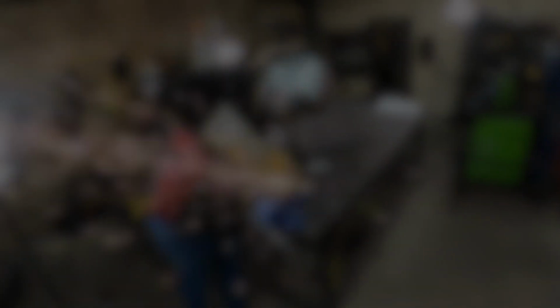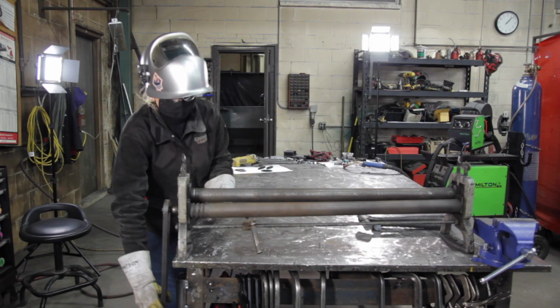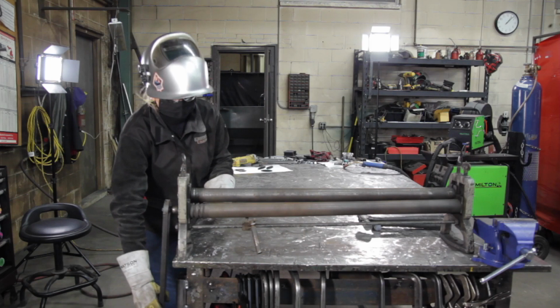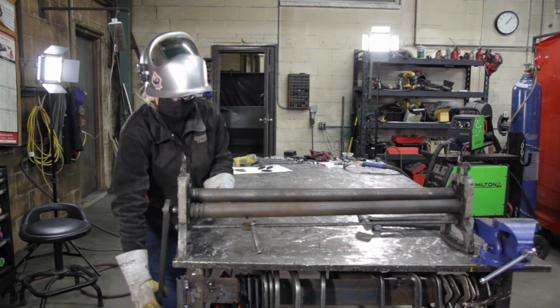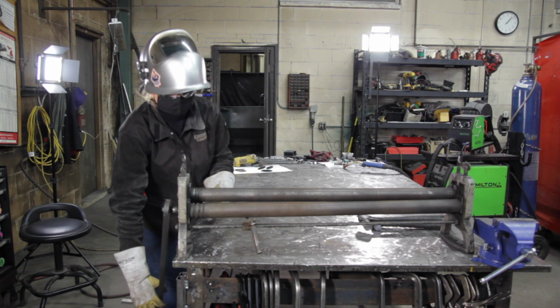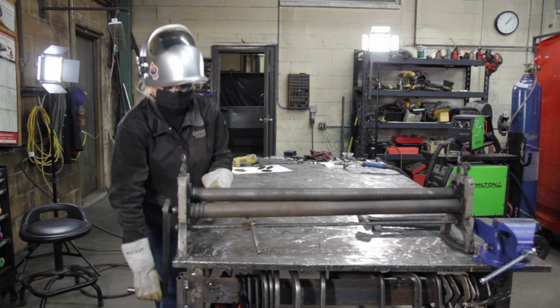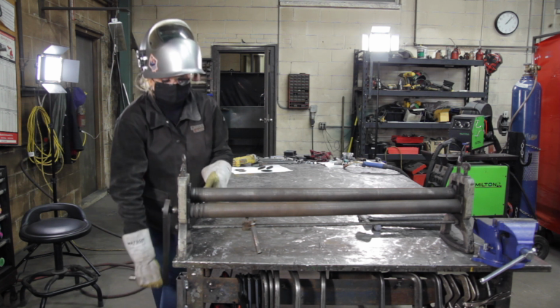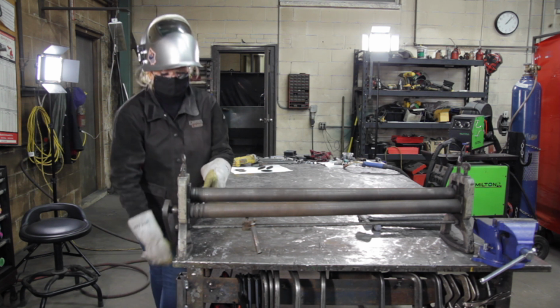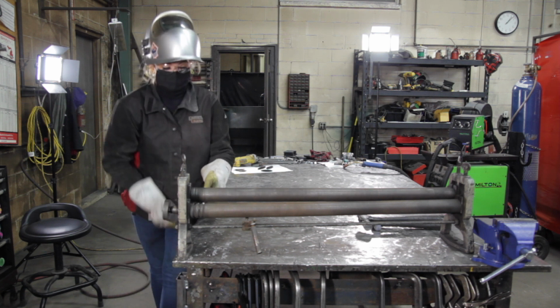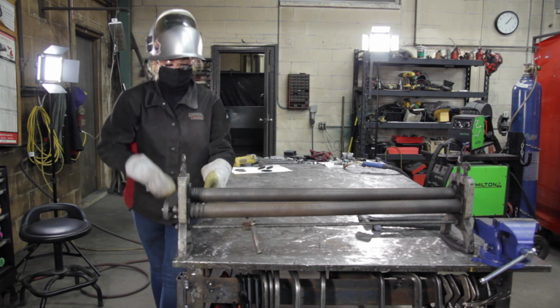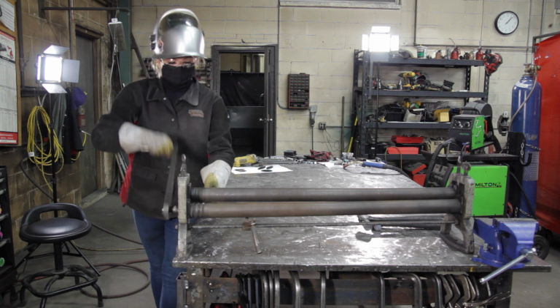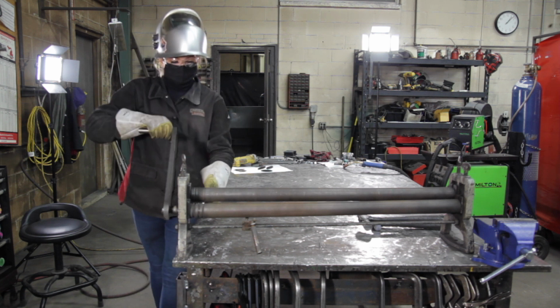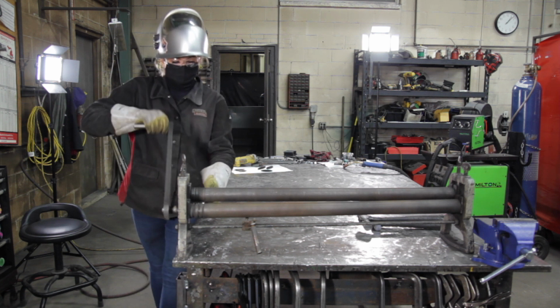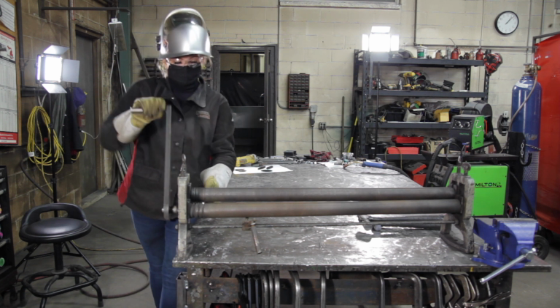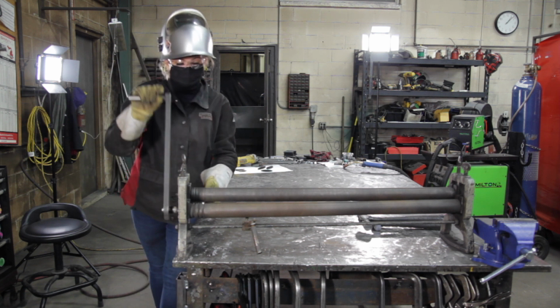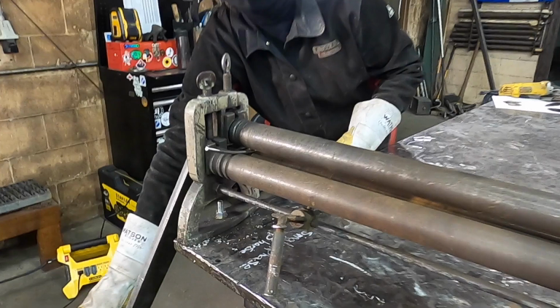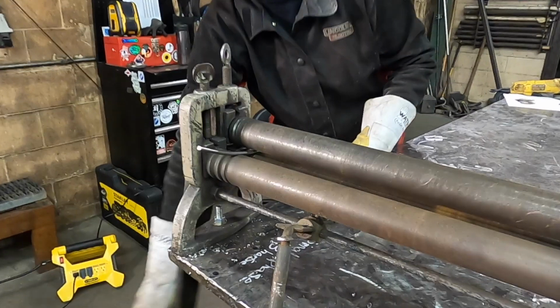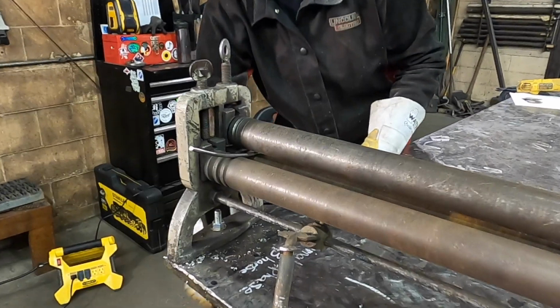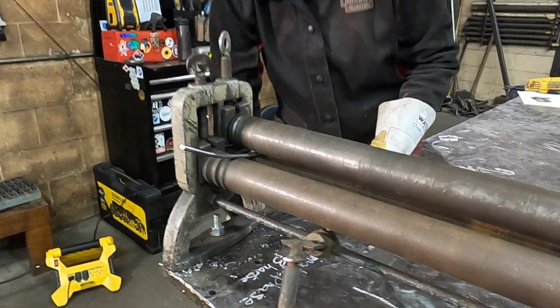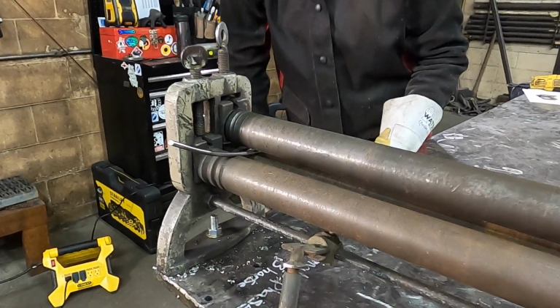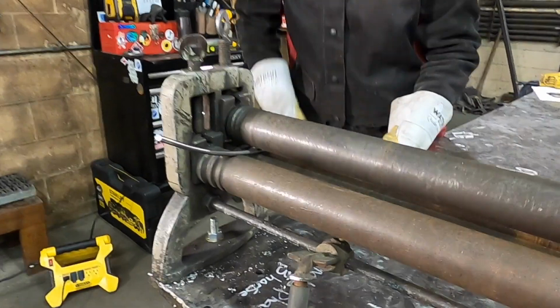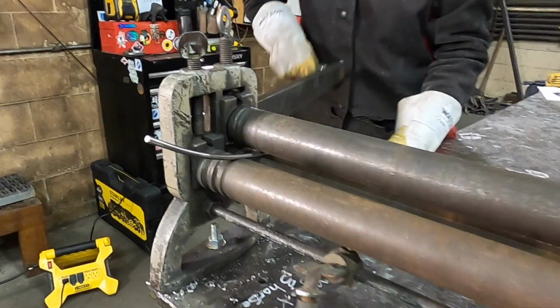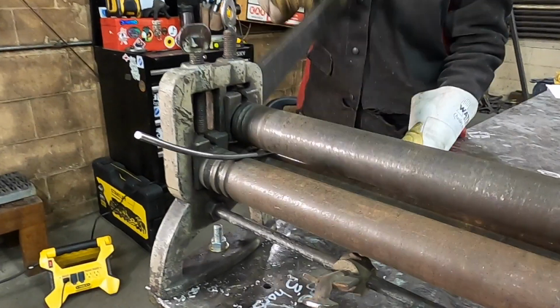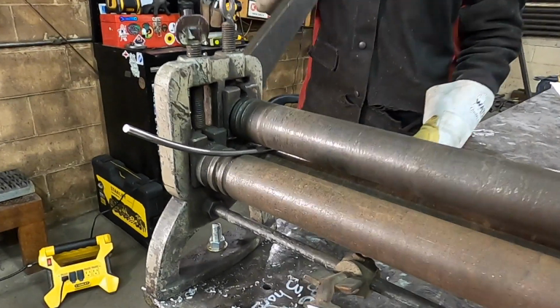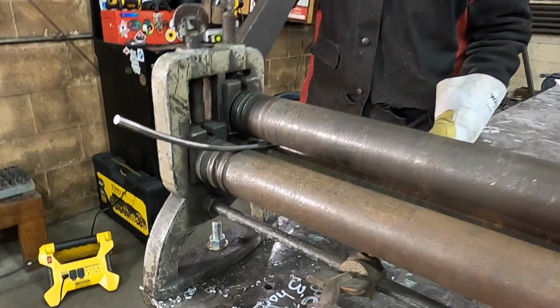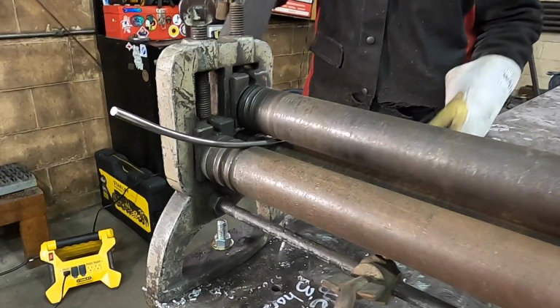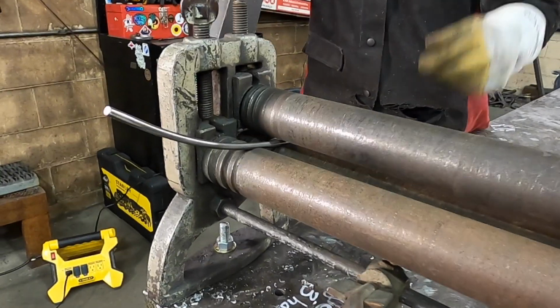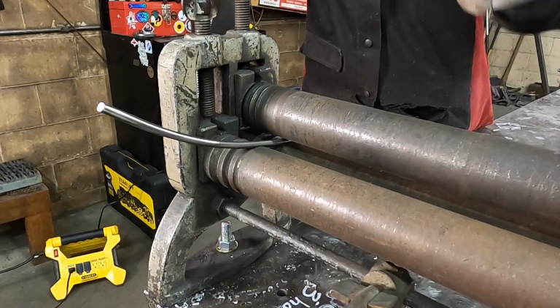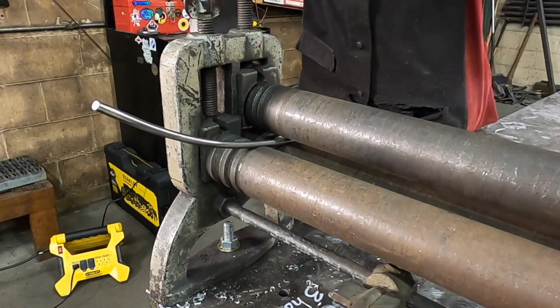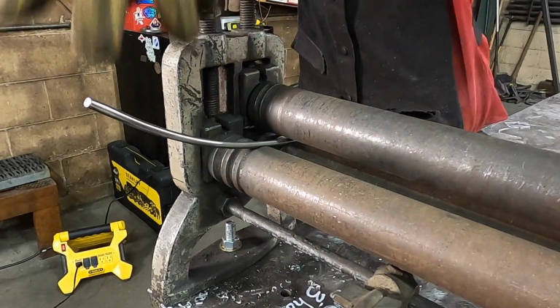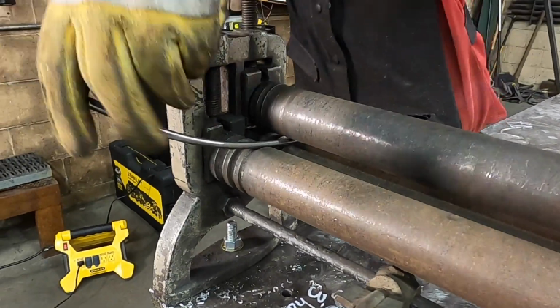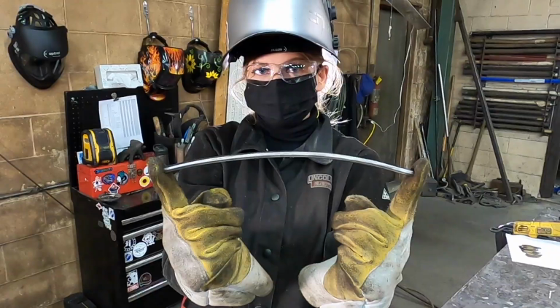I'm using a roller to put a curve in the rod. This will give a natural look to the stem of our tulip.